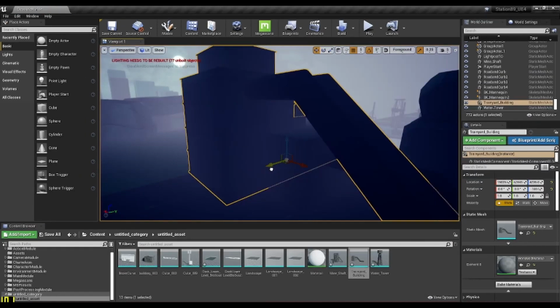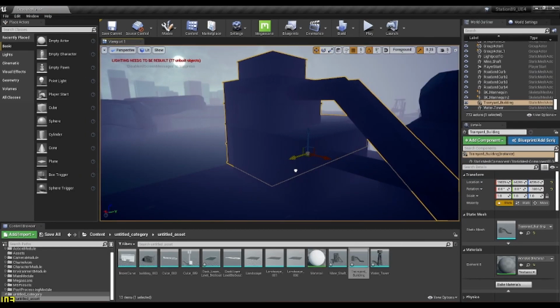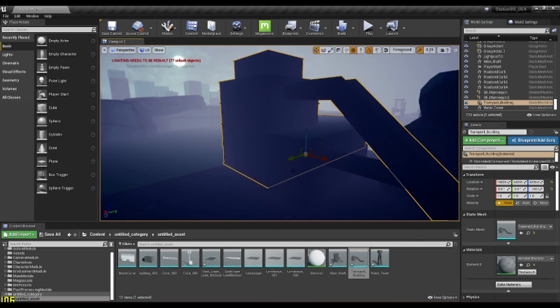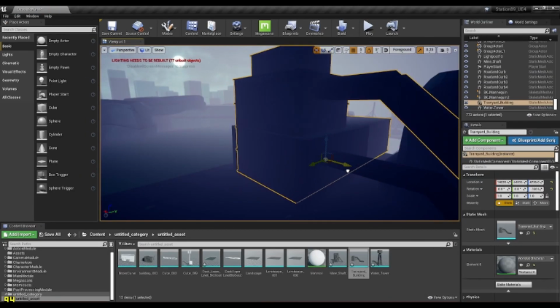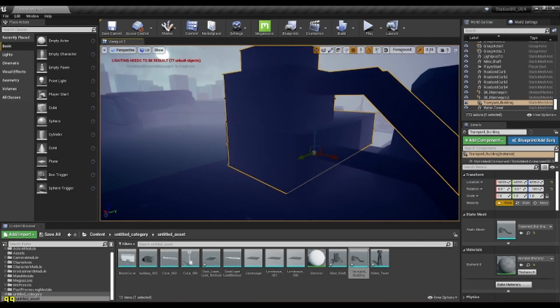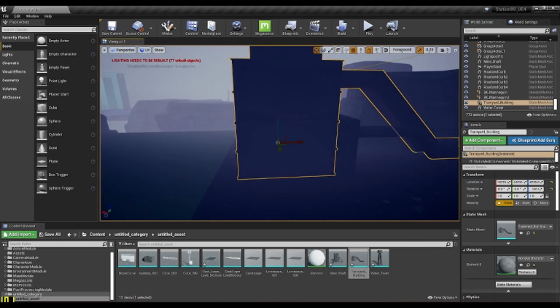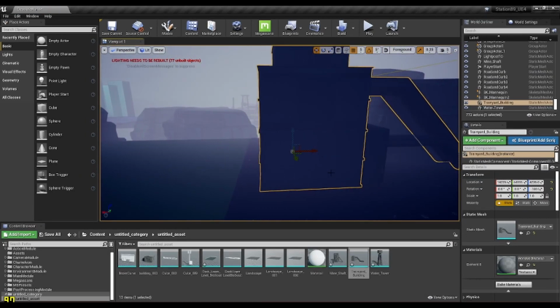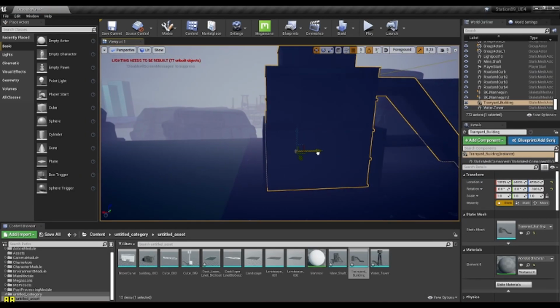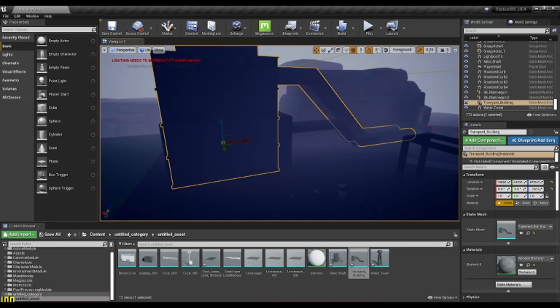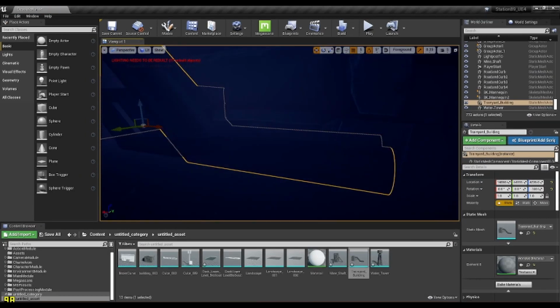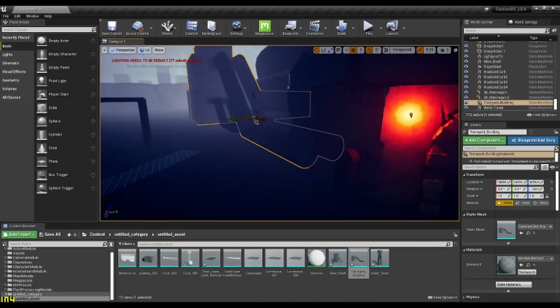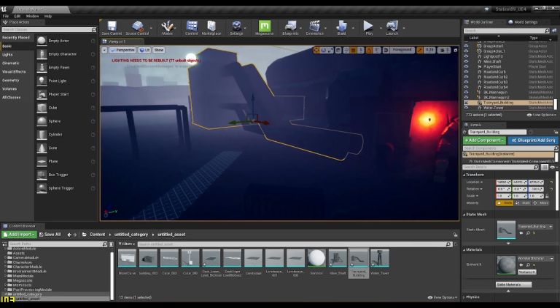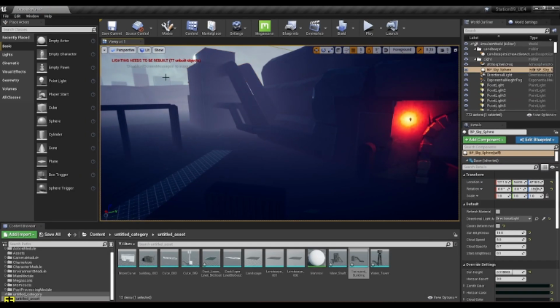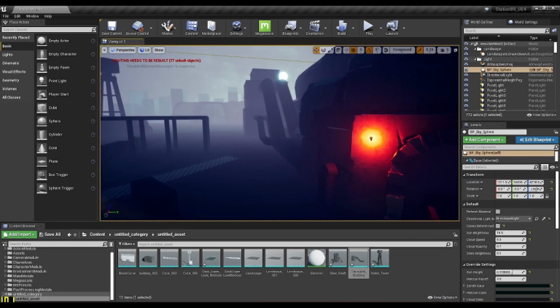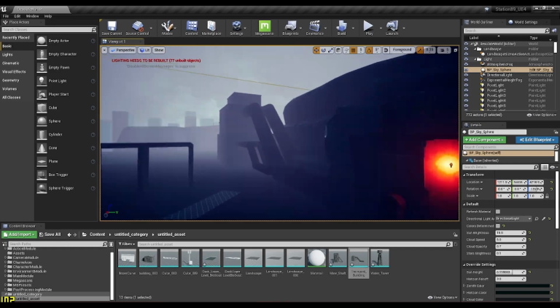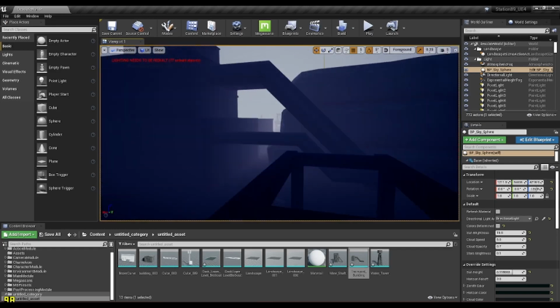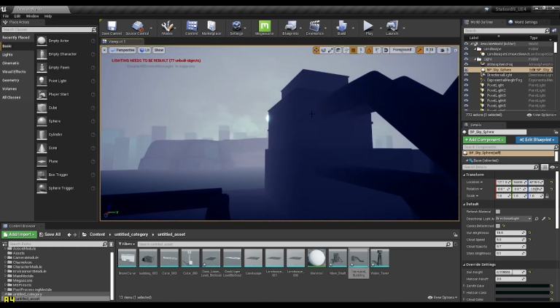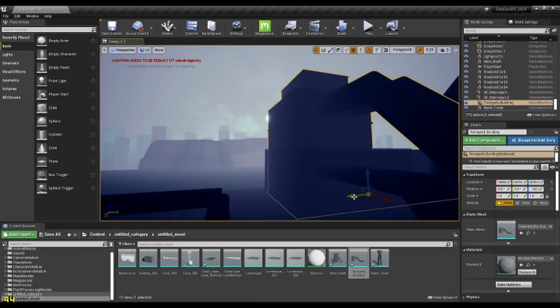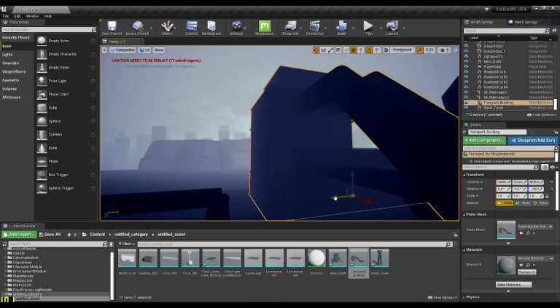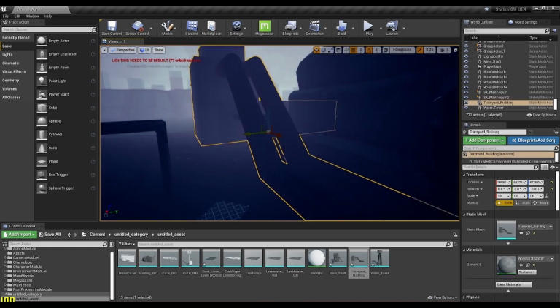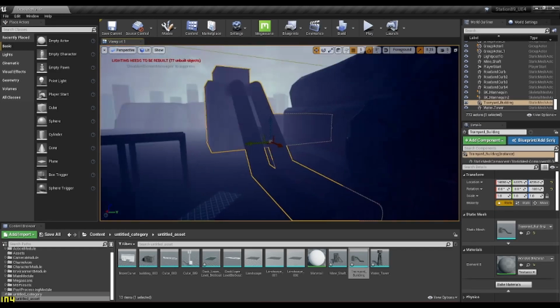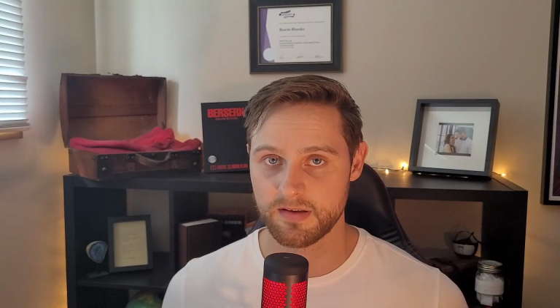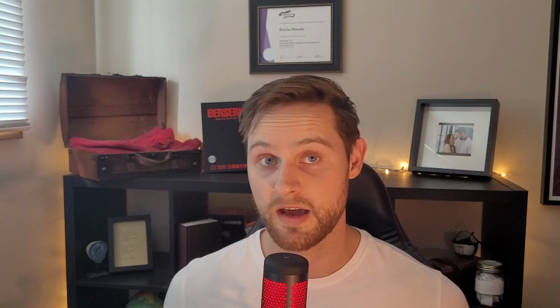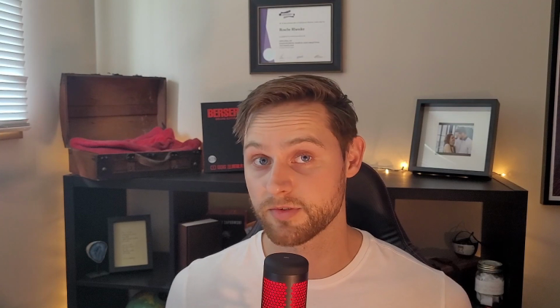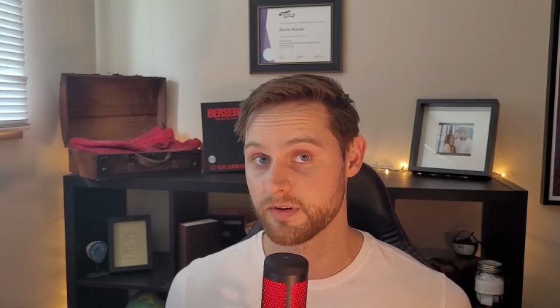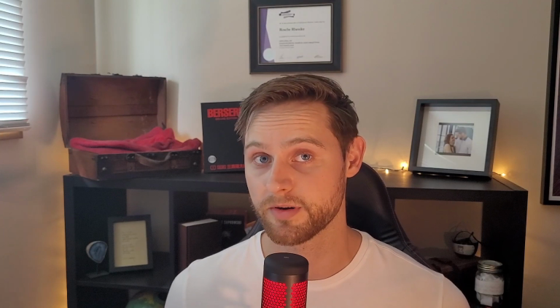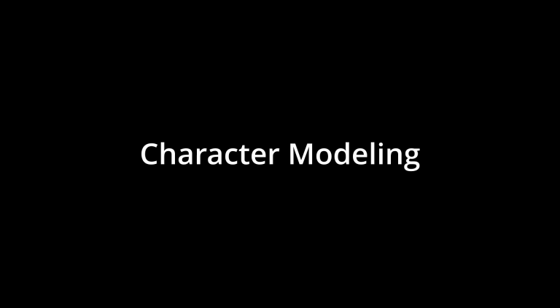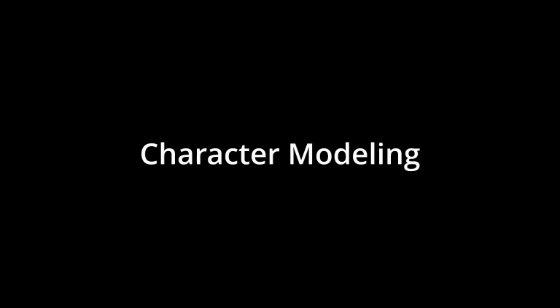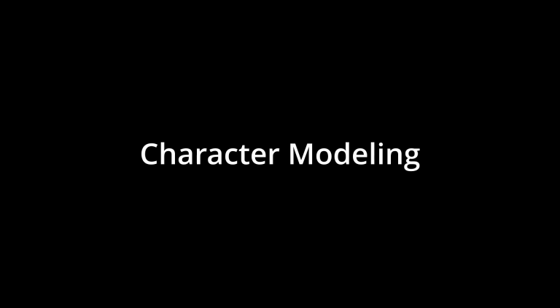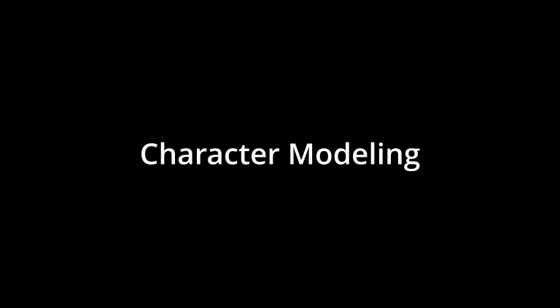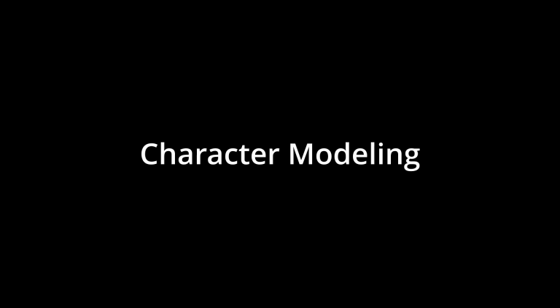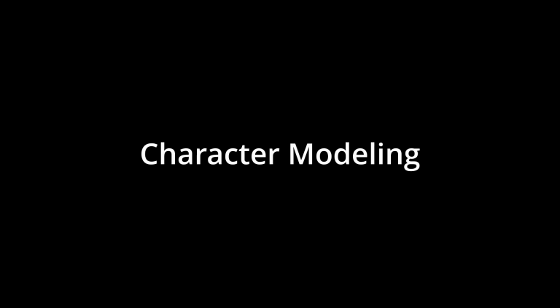I then moved on to creating a few basic assets that are just meant to be background filler for the time being. Now for the fun part — character modeling.